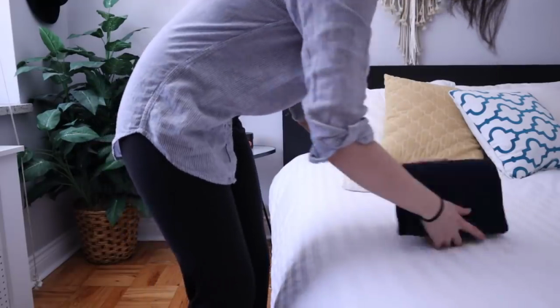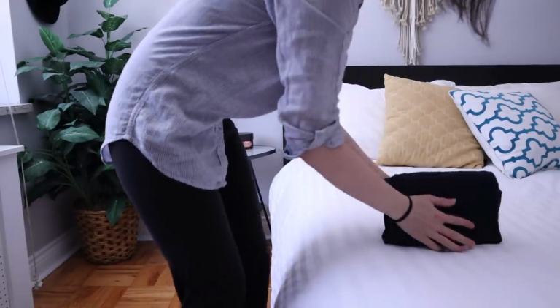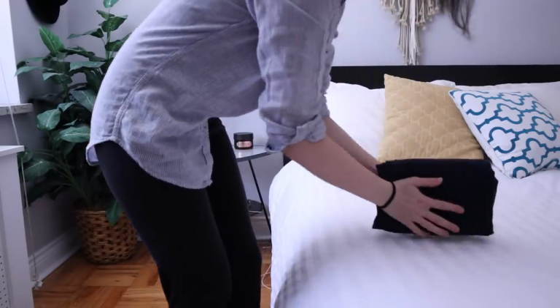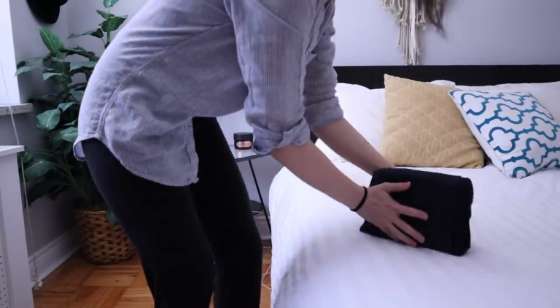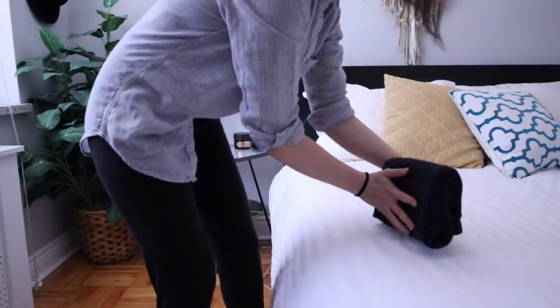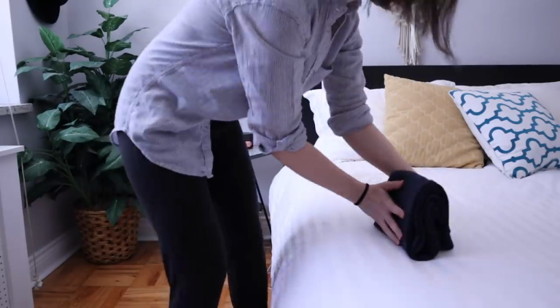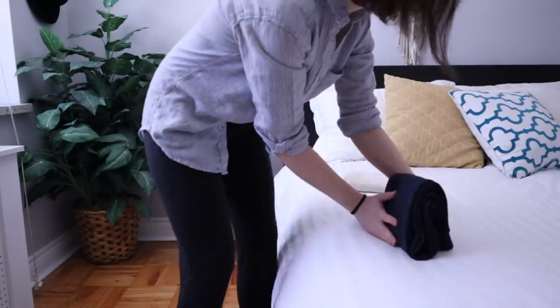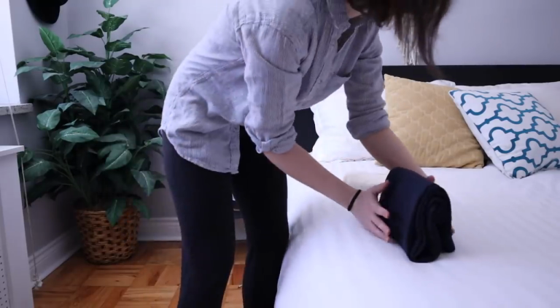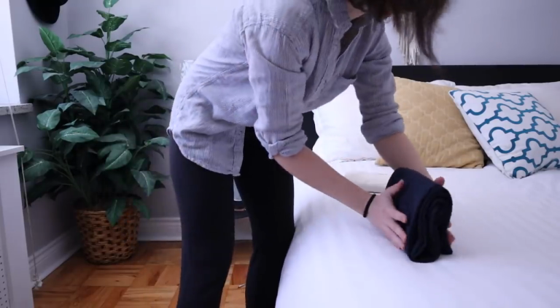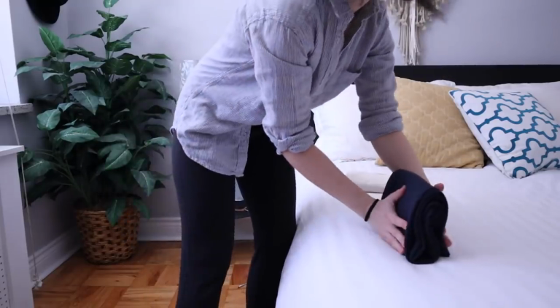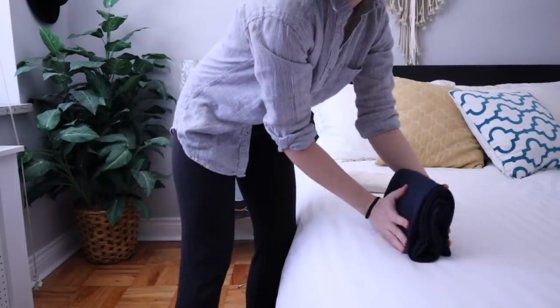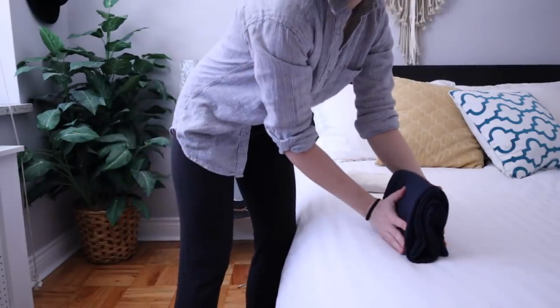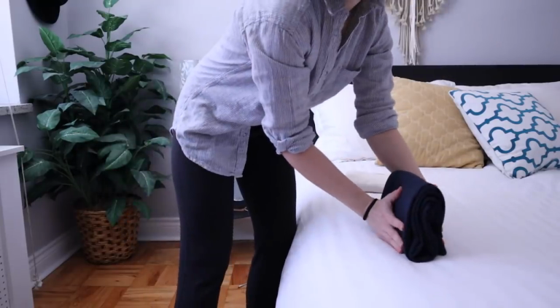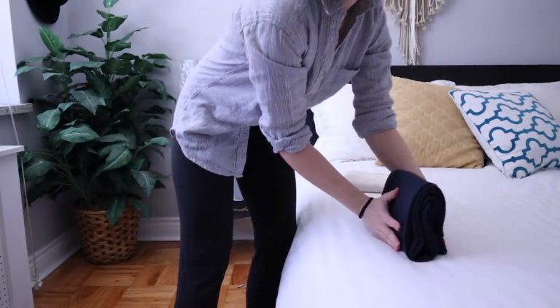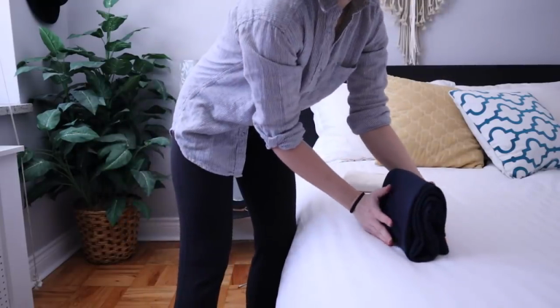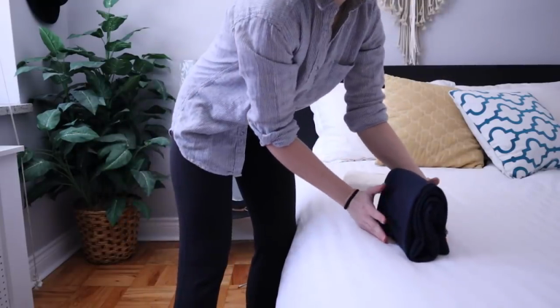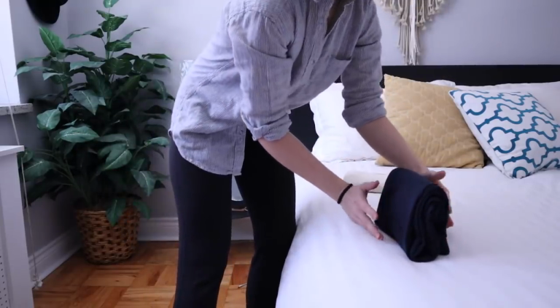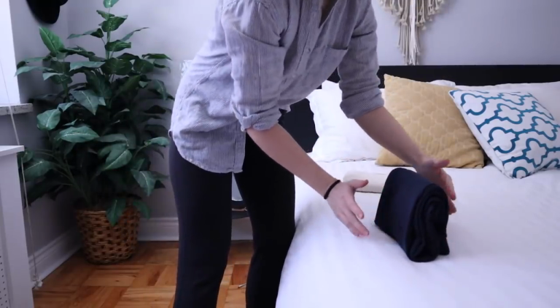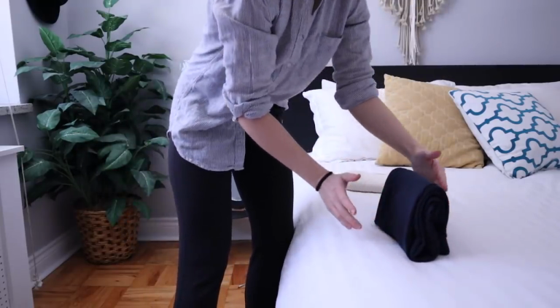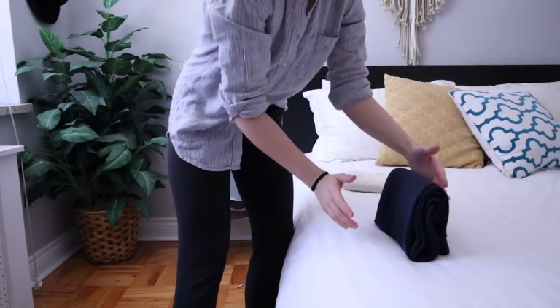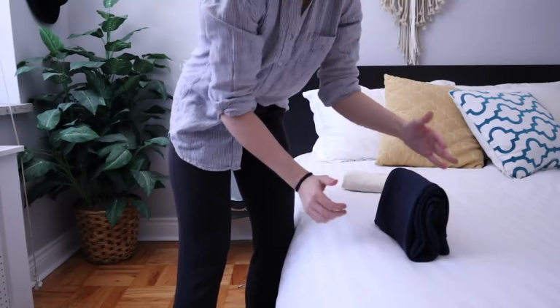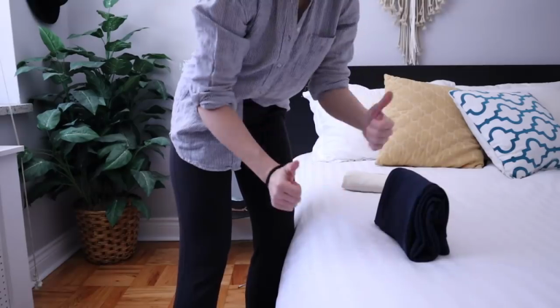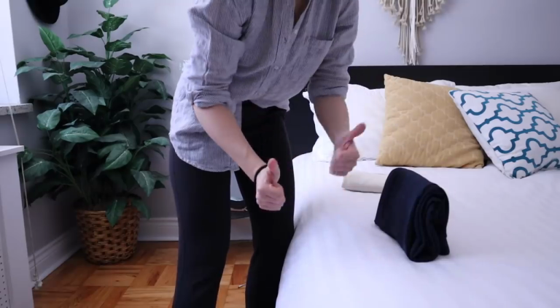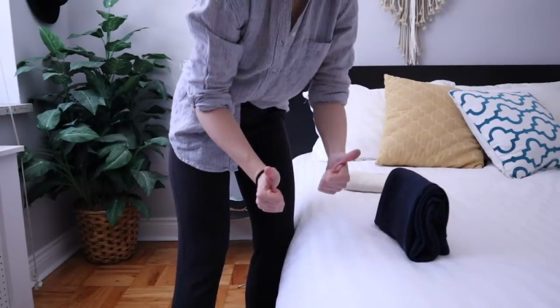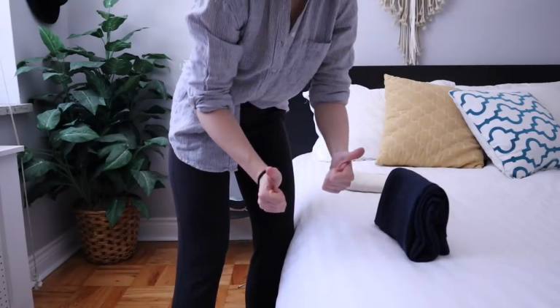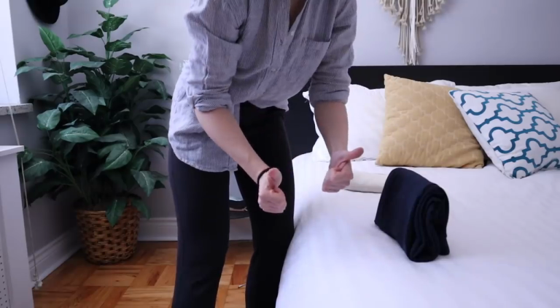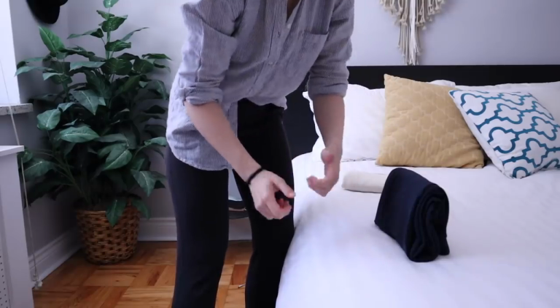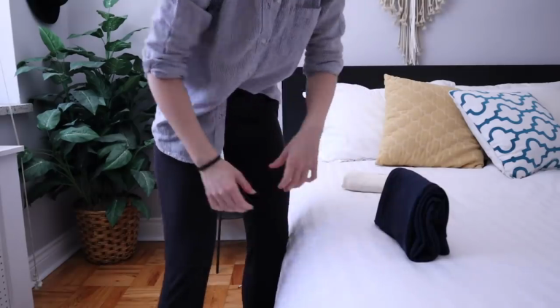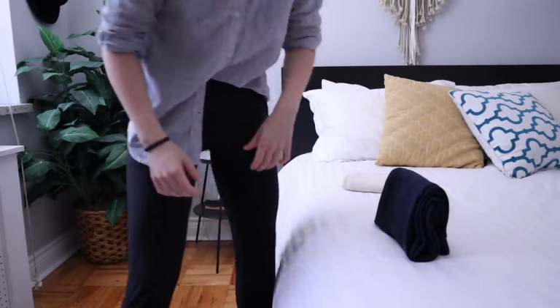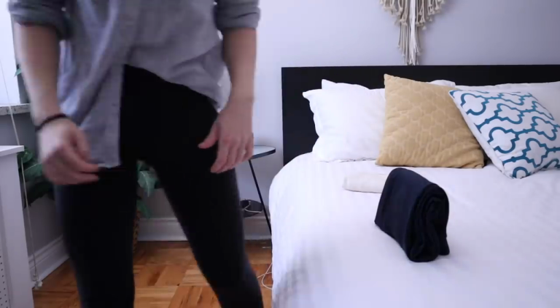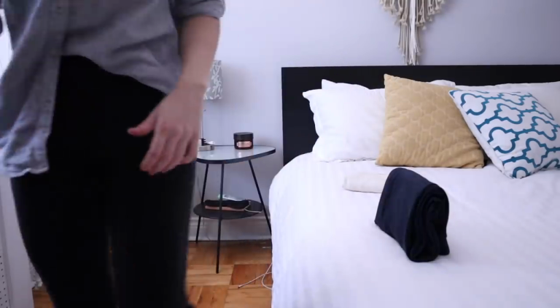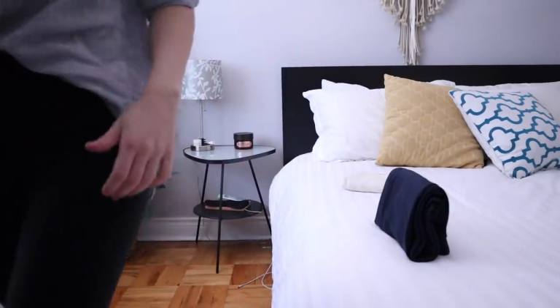Please don't judge my feeble attempt at a Marie Kondo fold. So much joy right there.